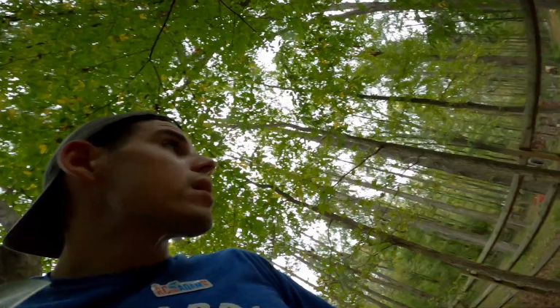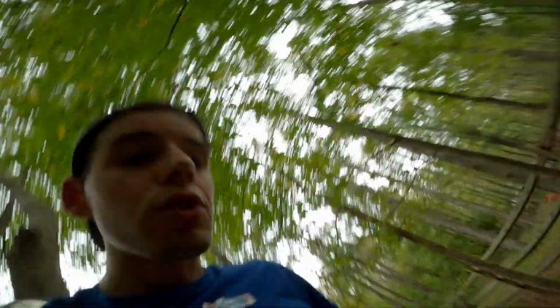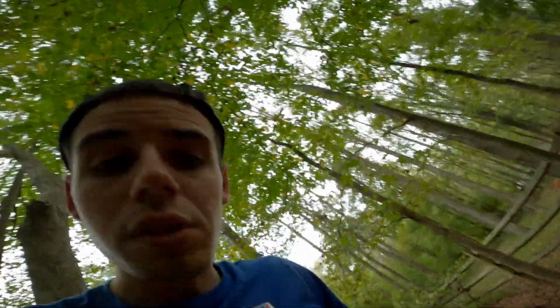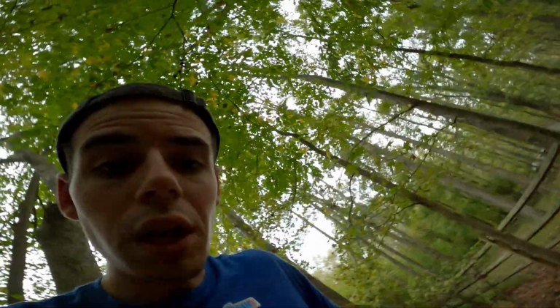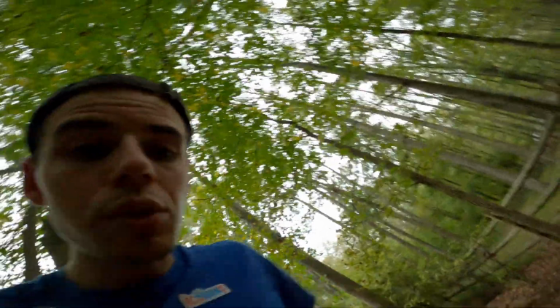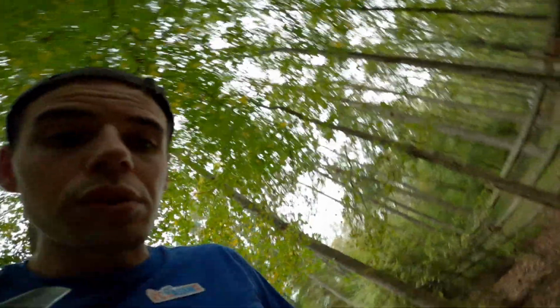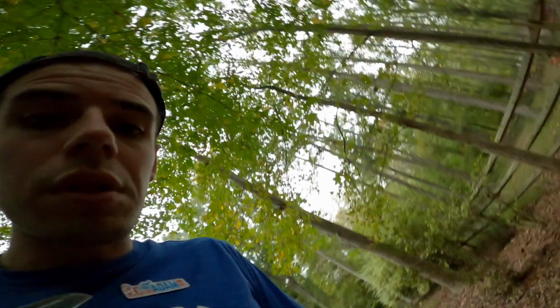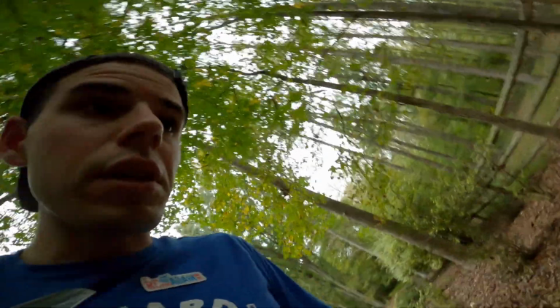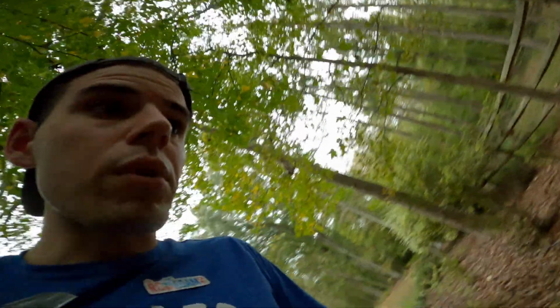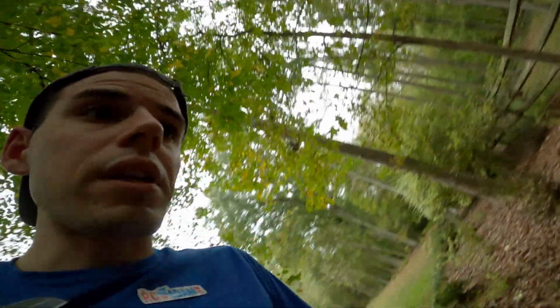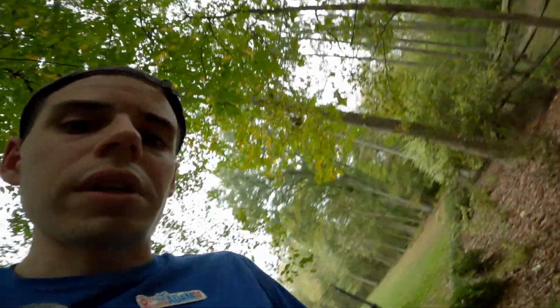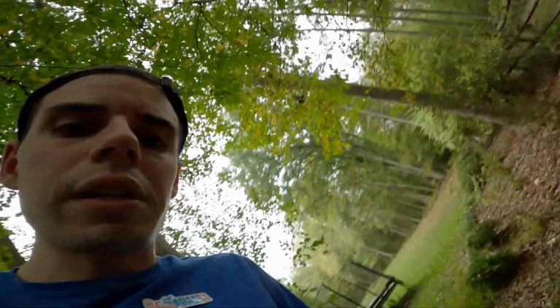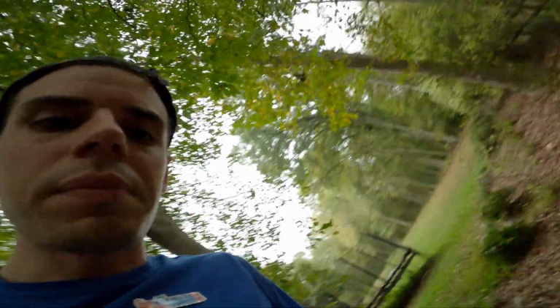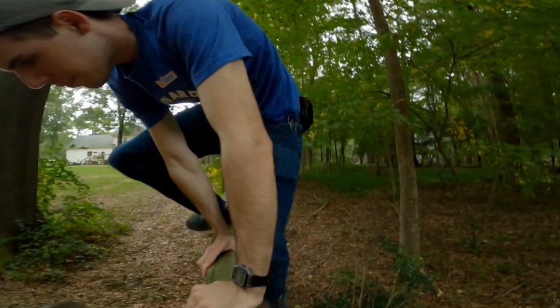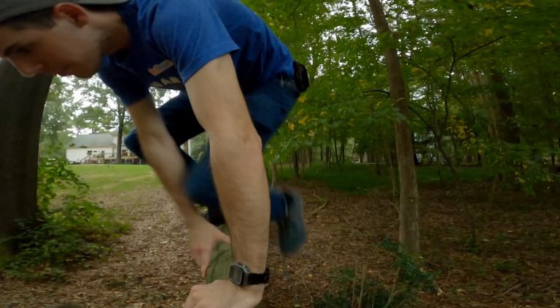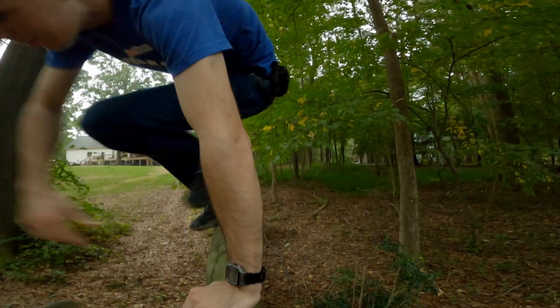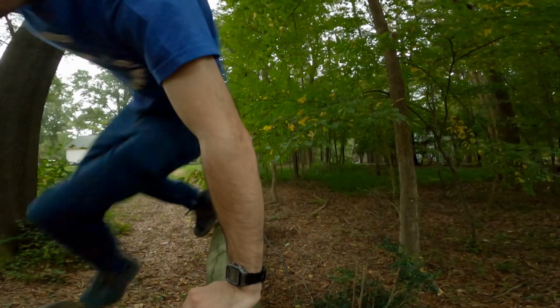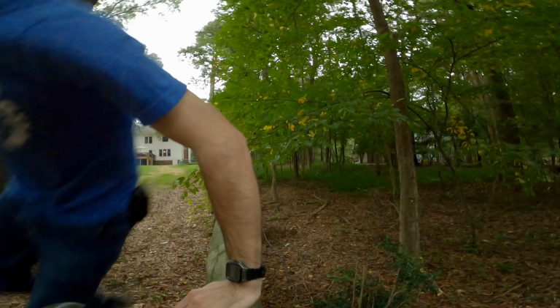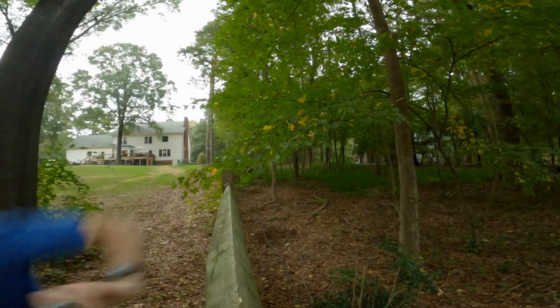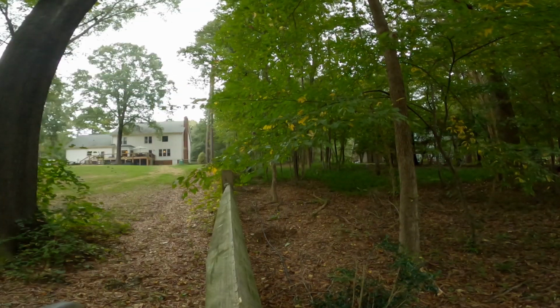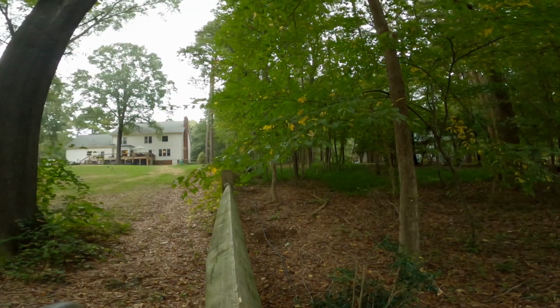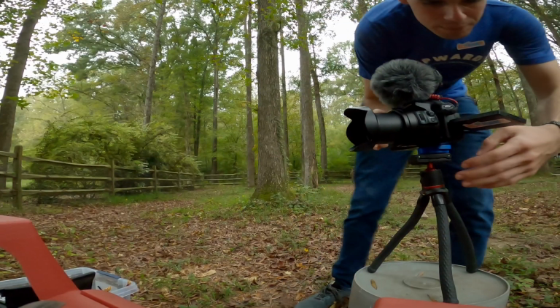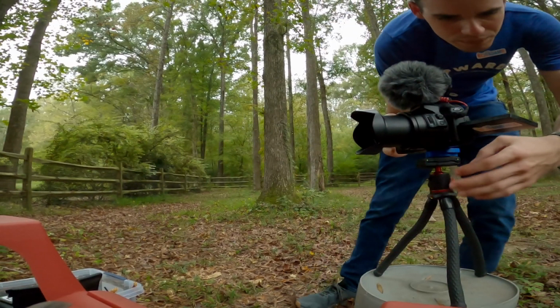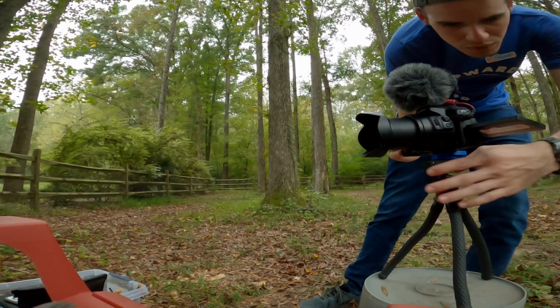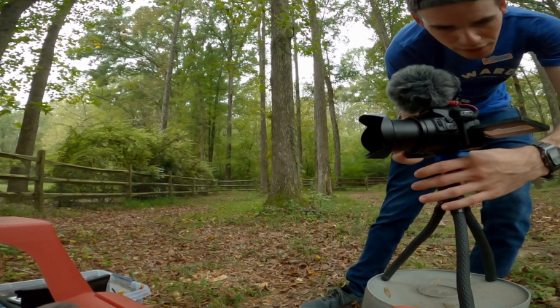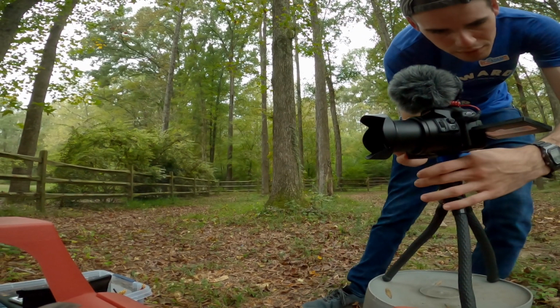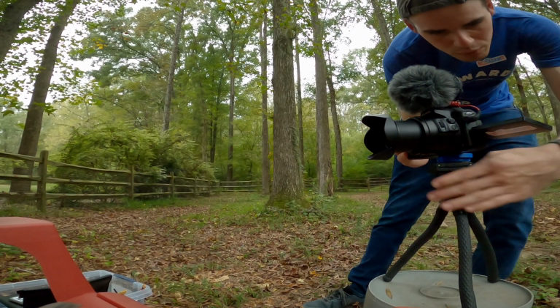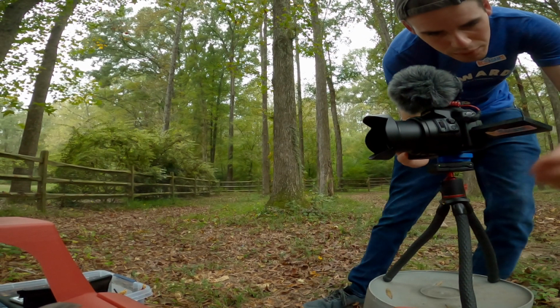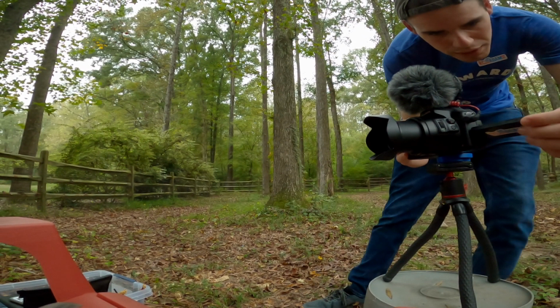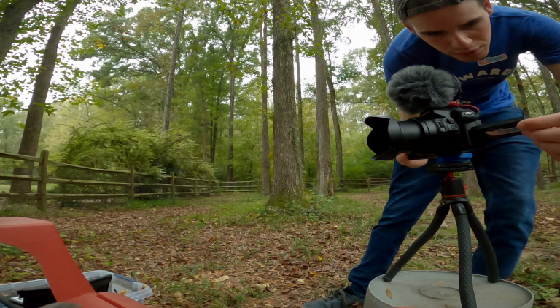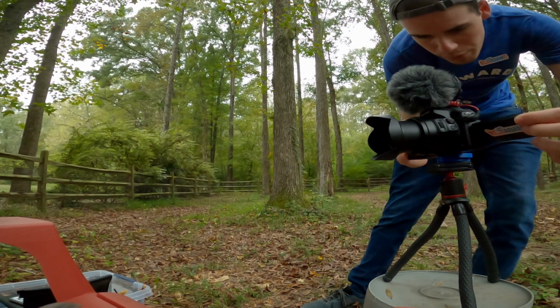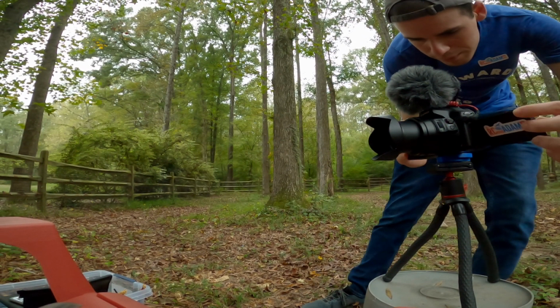Just in time too, because it's like raining right now. Alright, I think it's raining, I gotta go. Cheers!